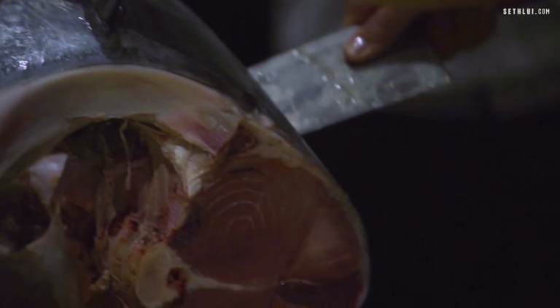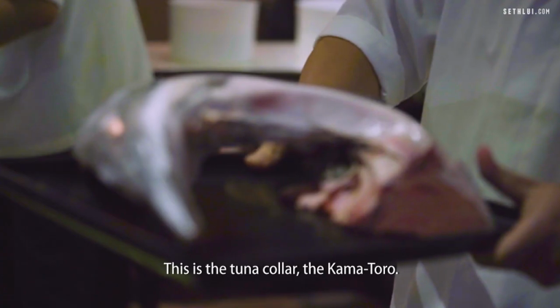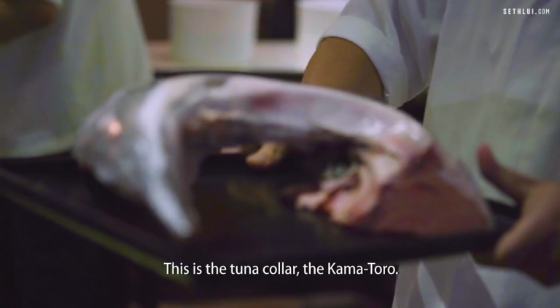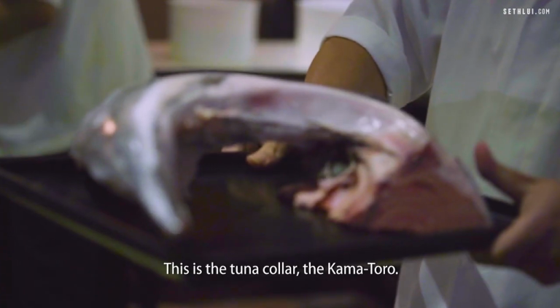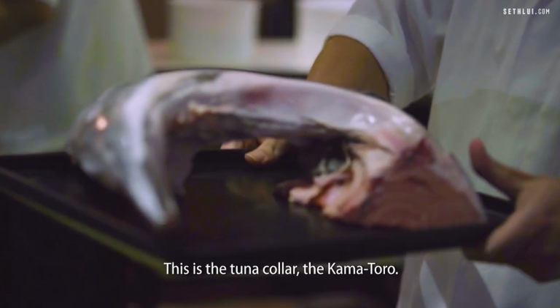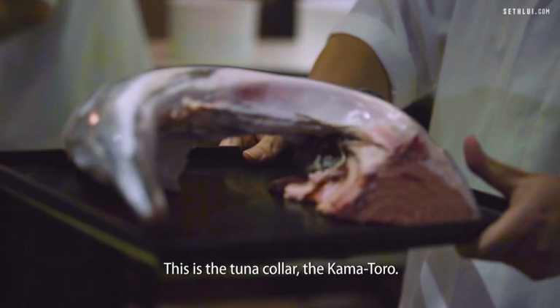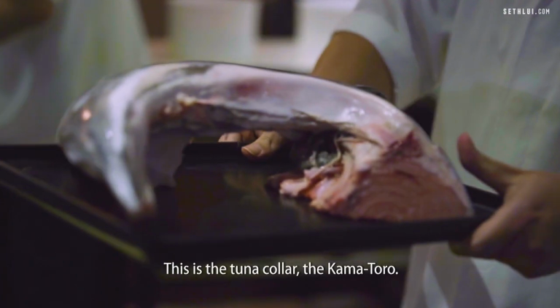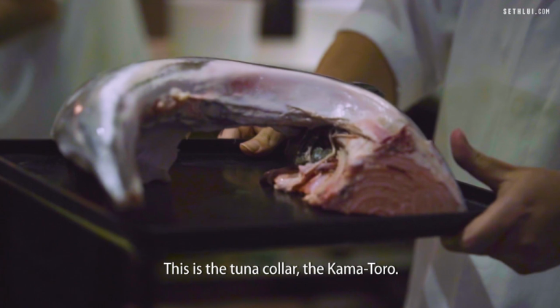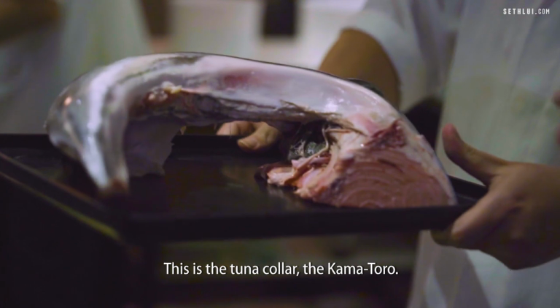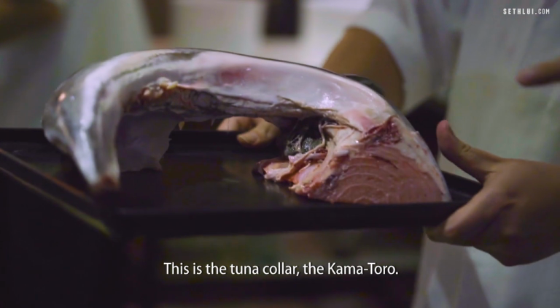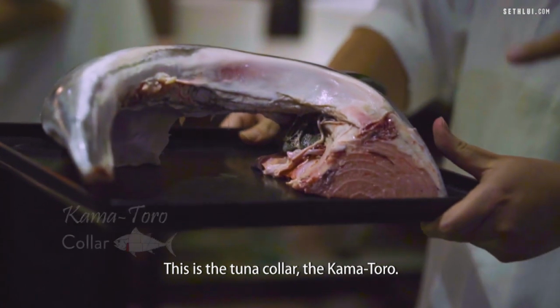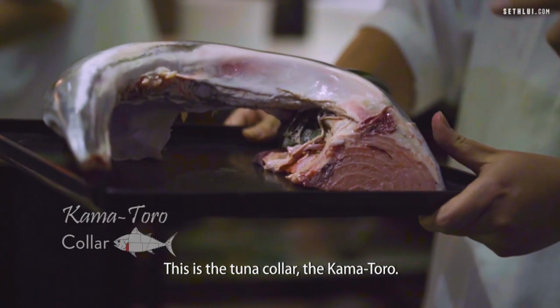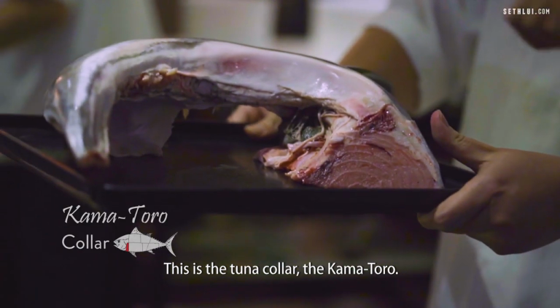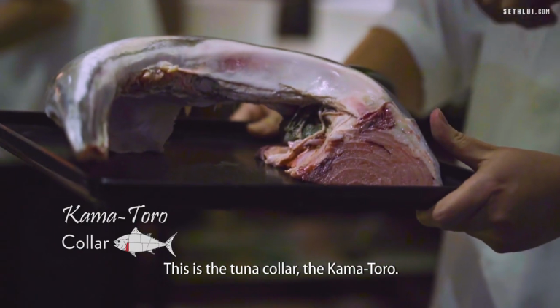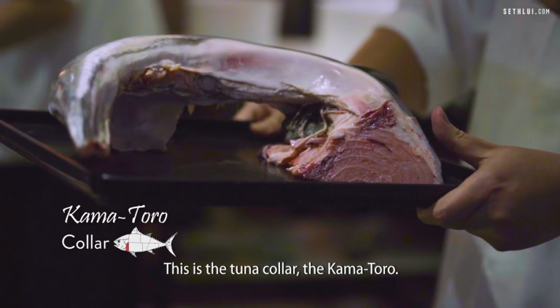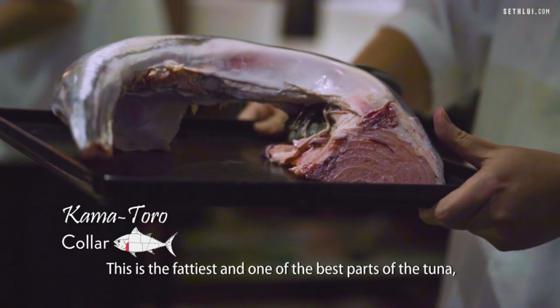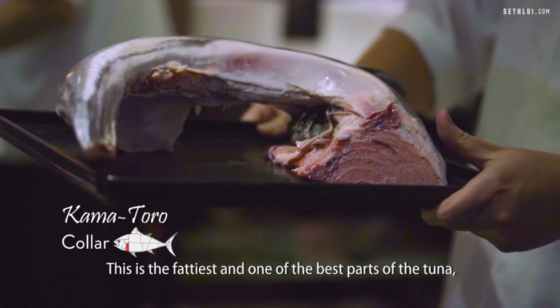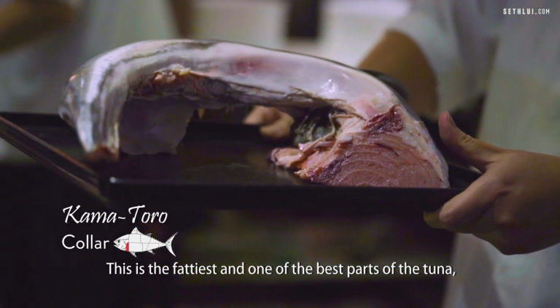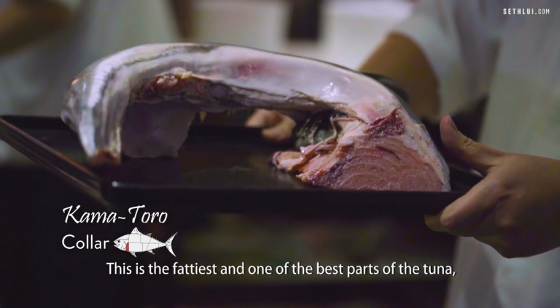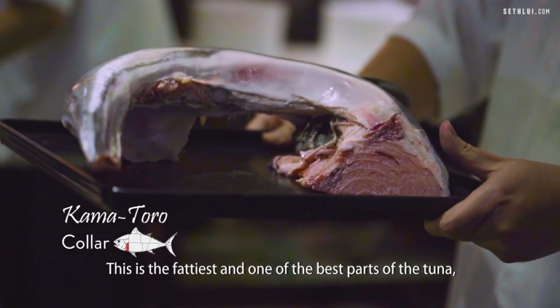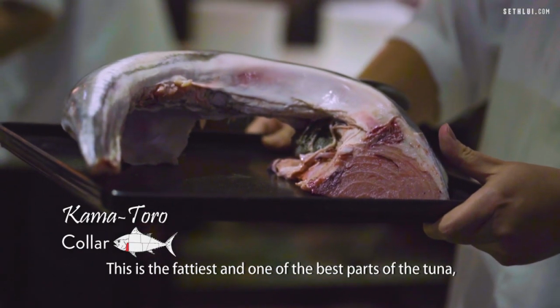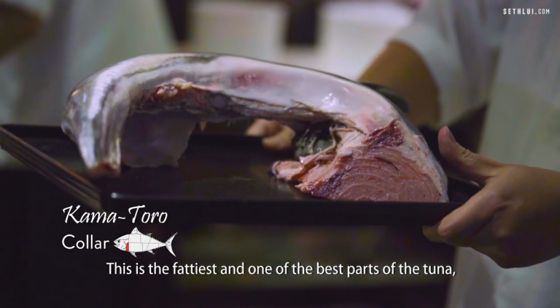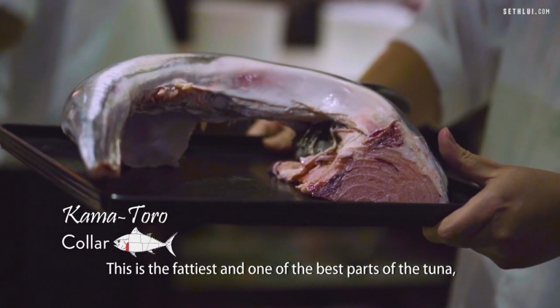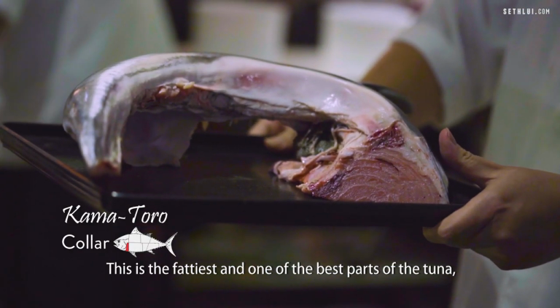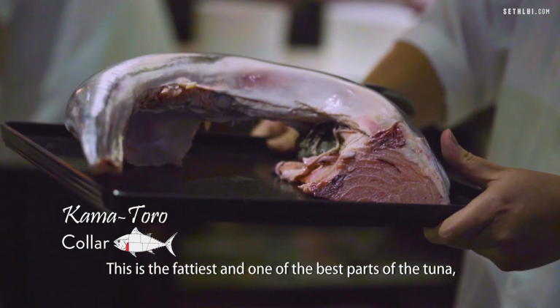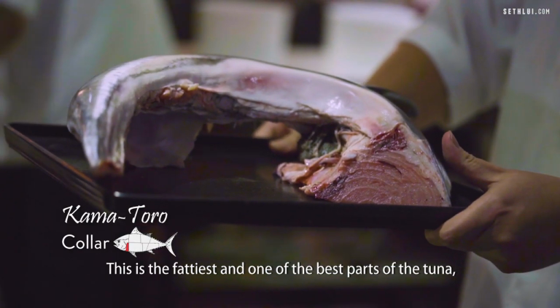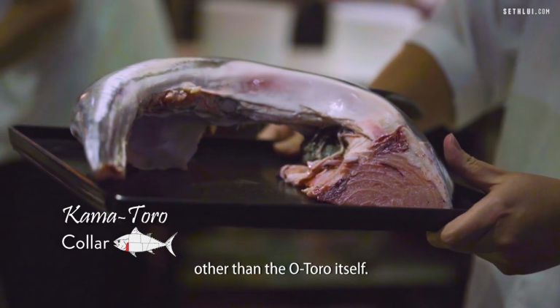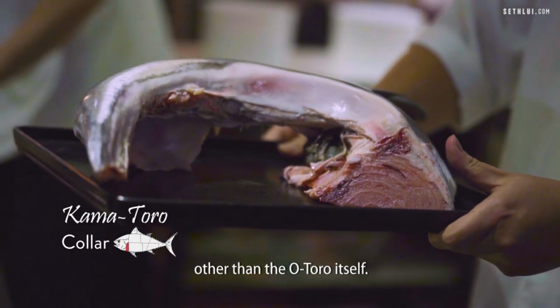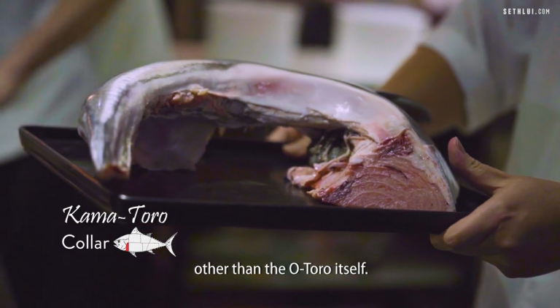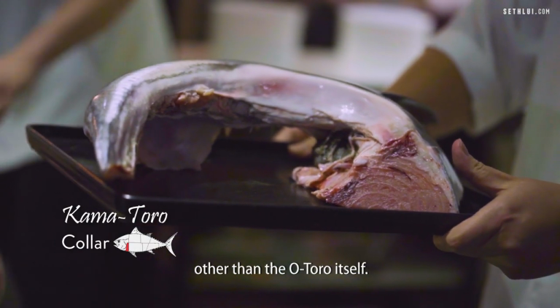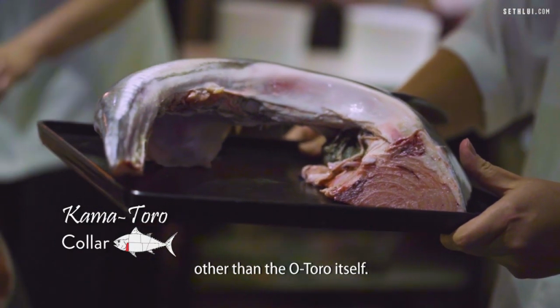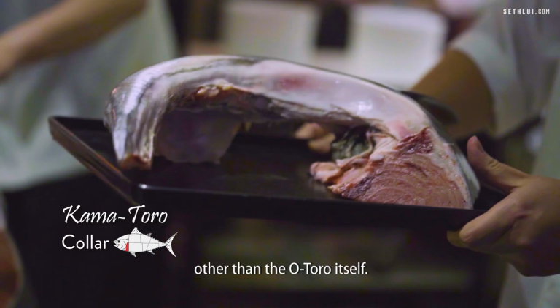This is the tuna collar — this is the kama toro. This is the fattiest part and one of the best parts of the tuna, other than the o toro itself.